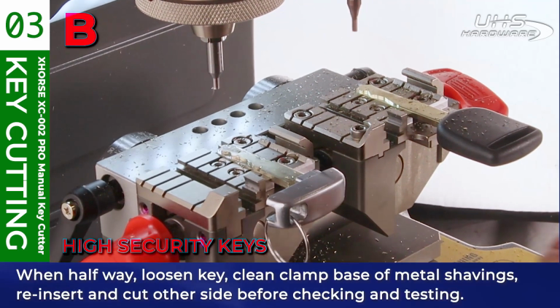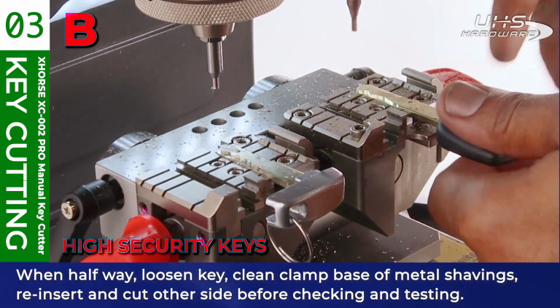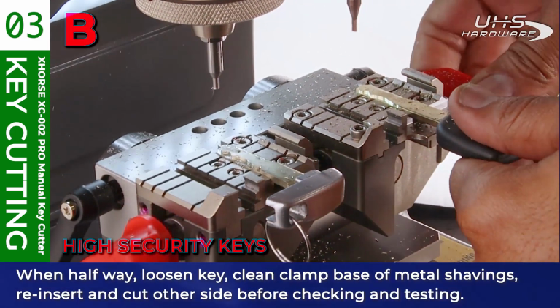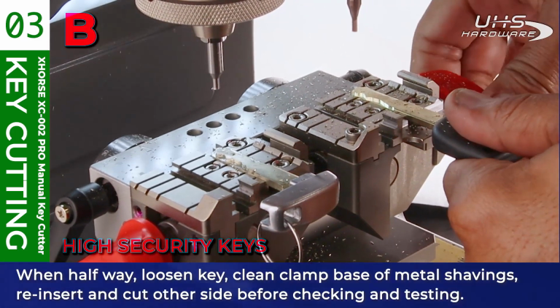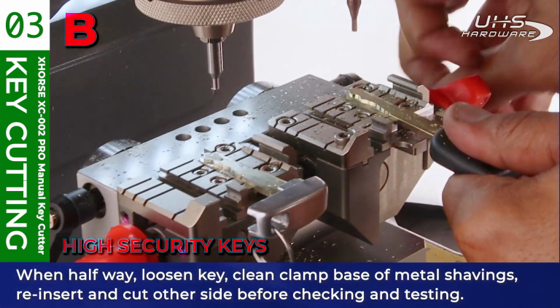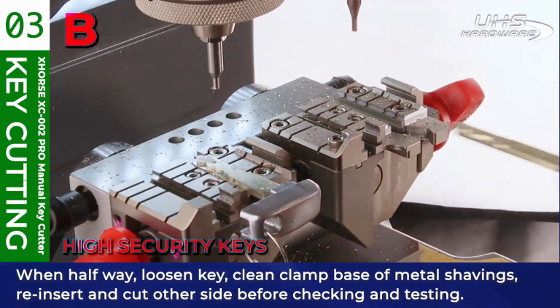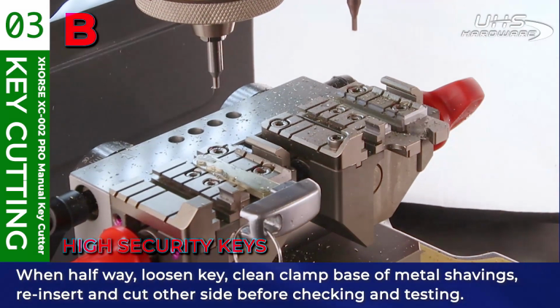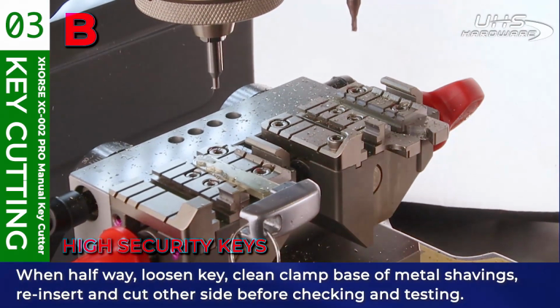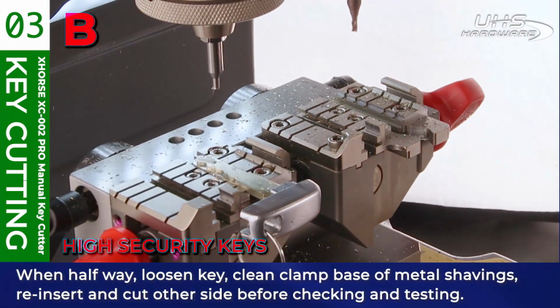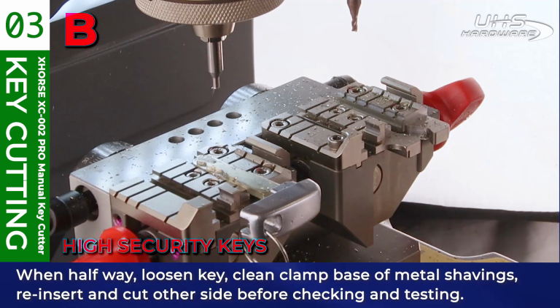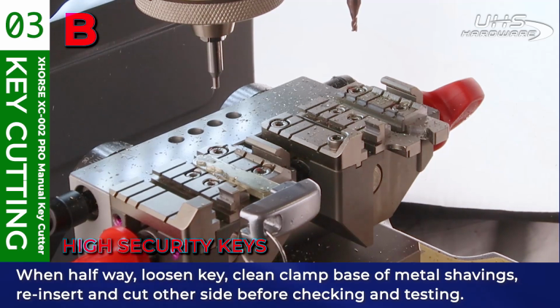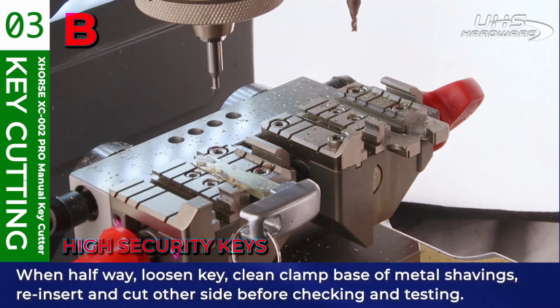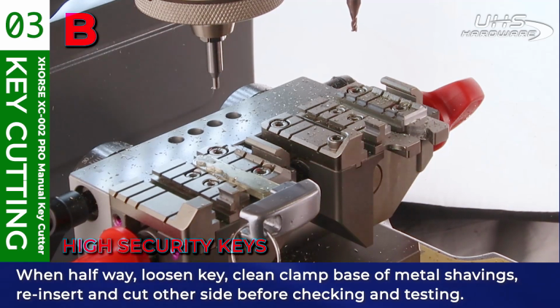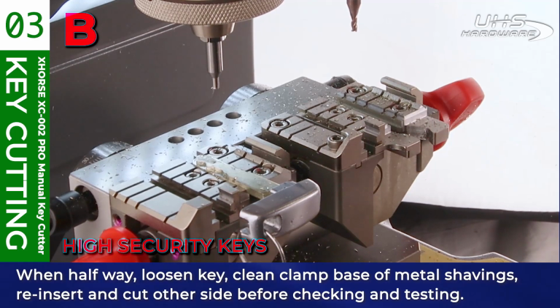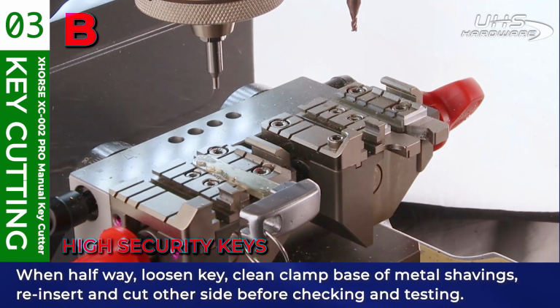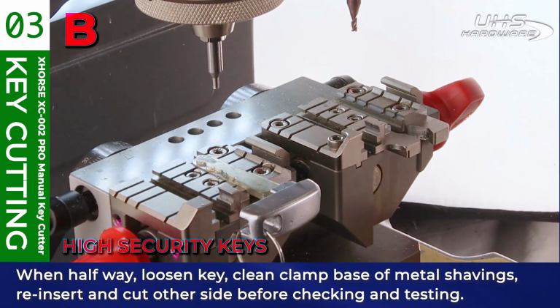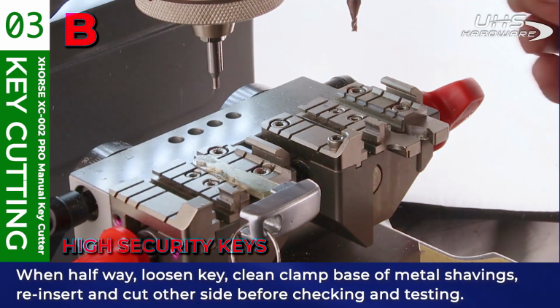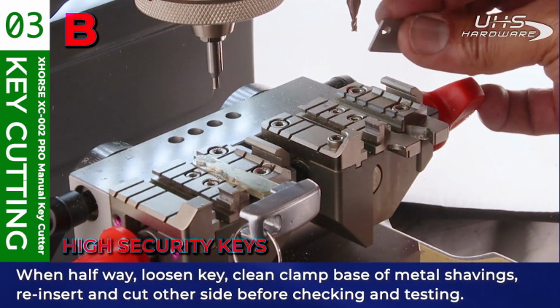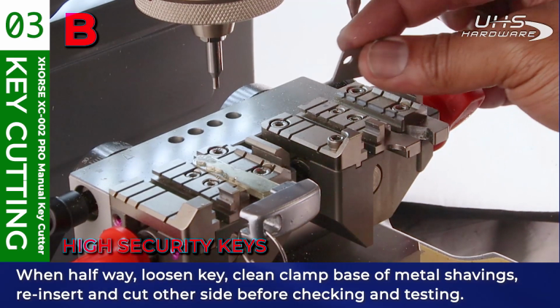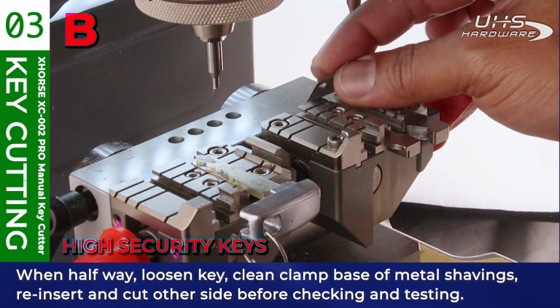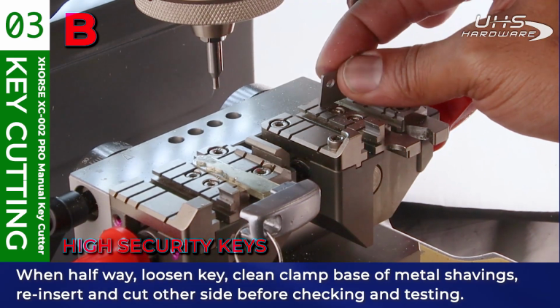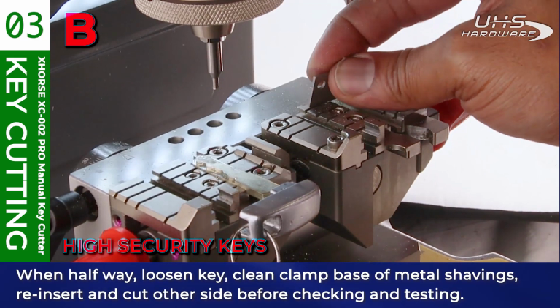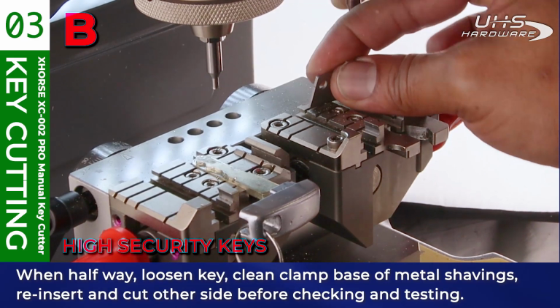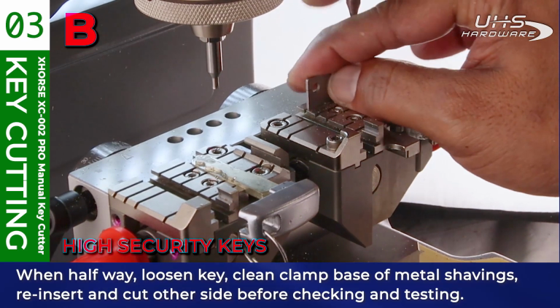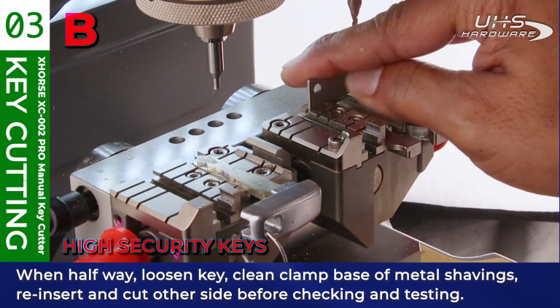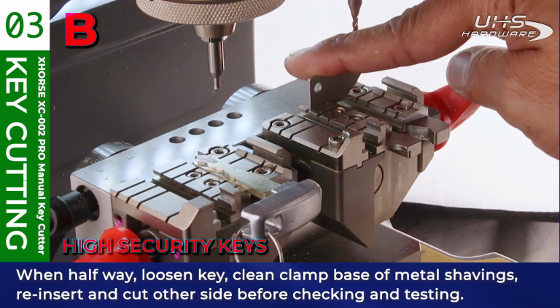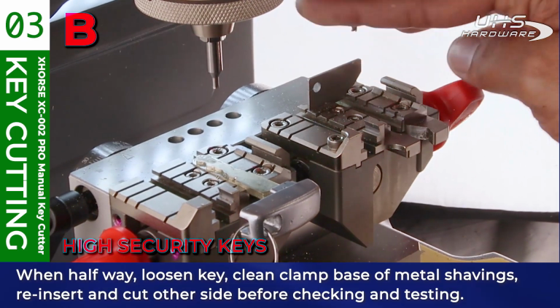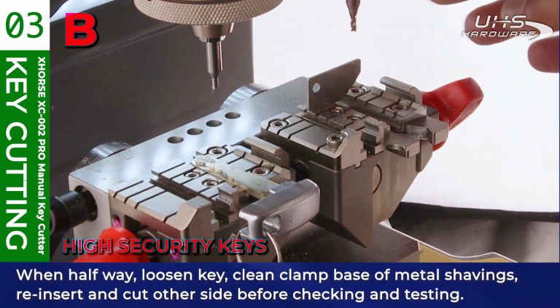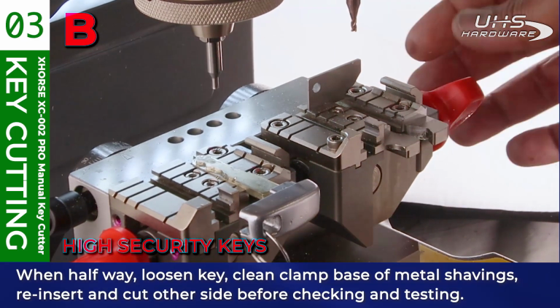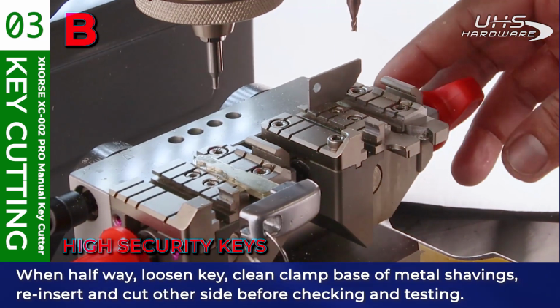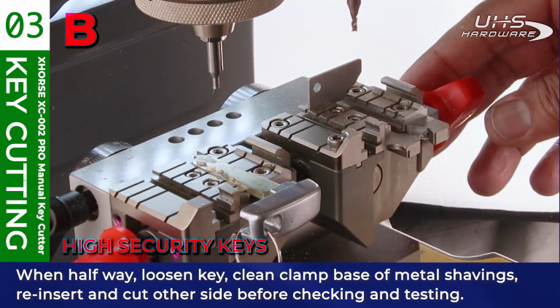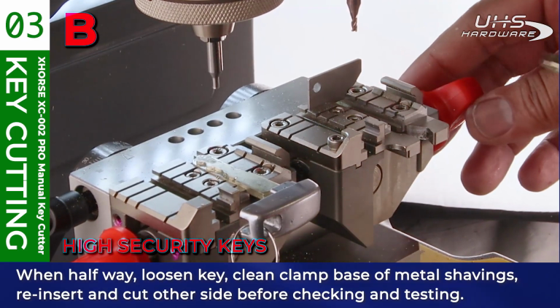When halfway through, loosen the key blank, clean the clamp base of metal shavings, then re-insert and cut the other side of the key before checking and testing.